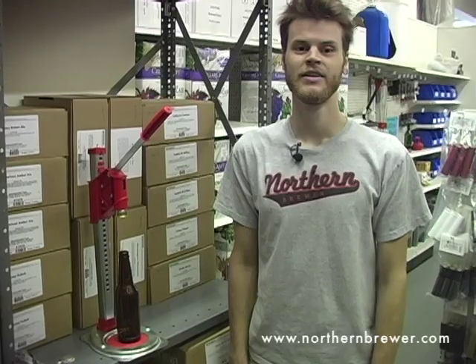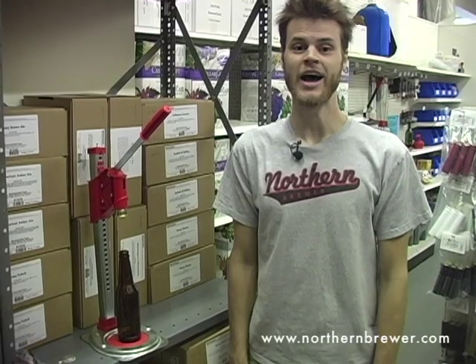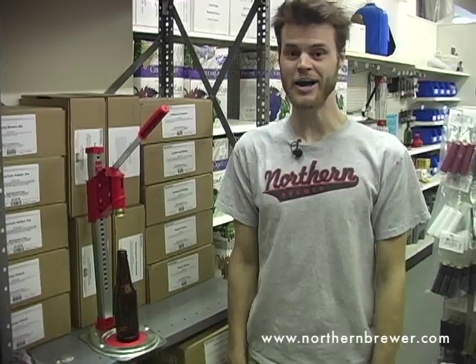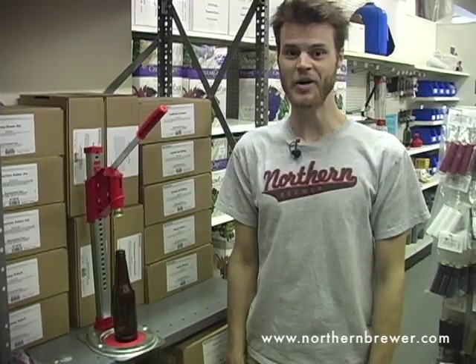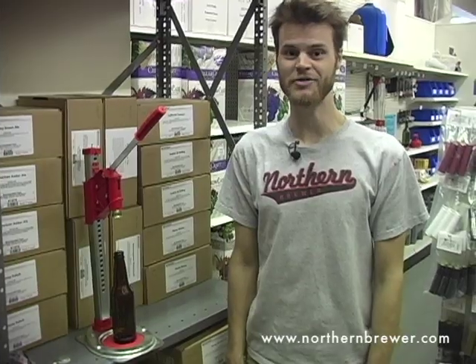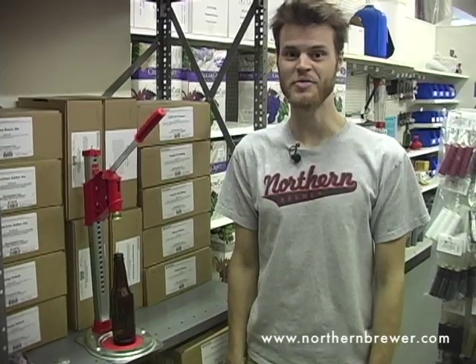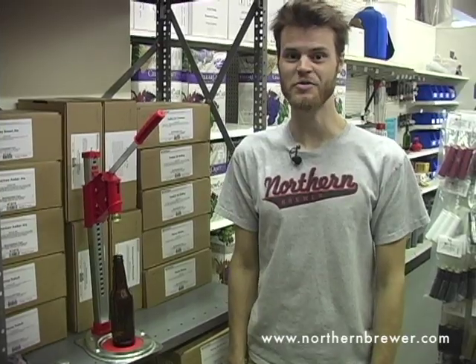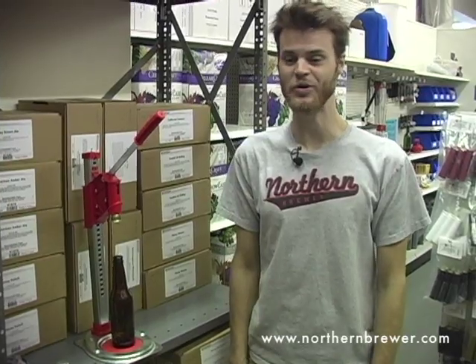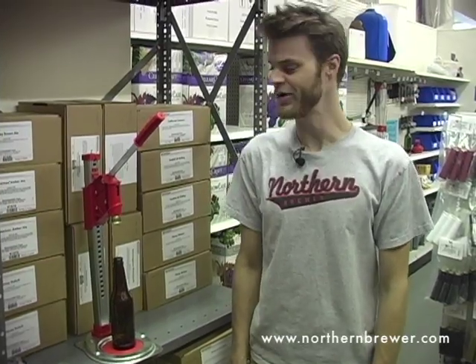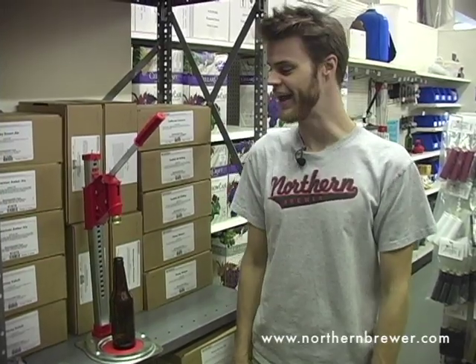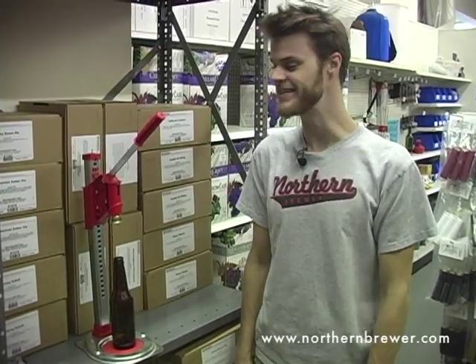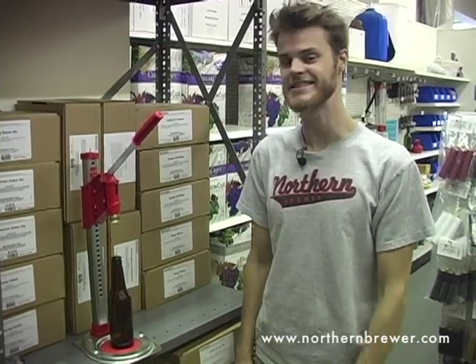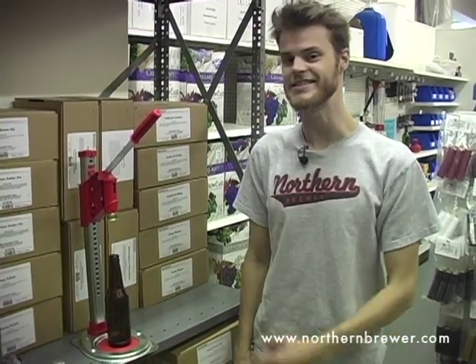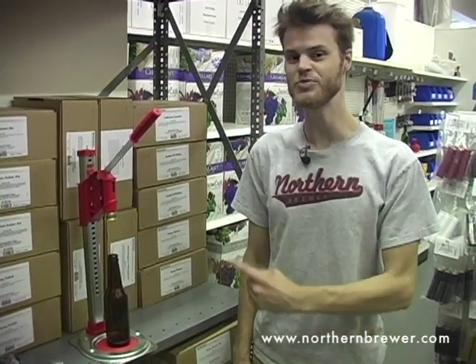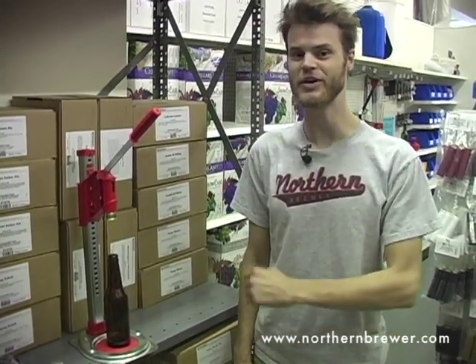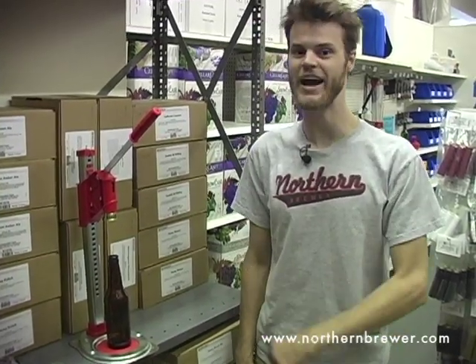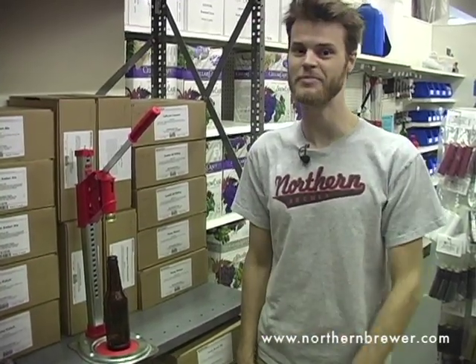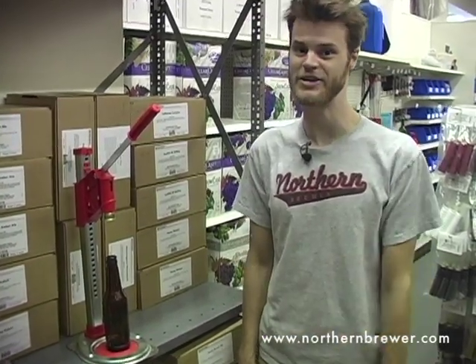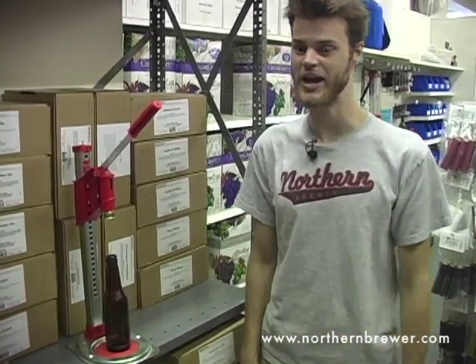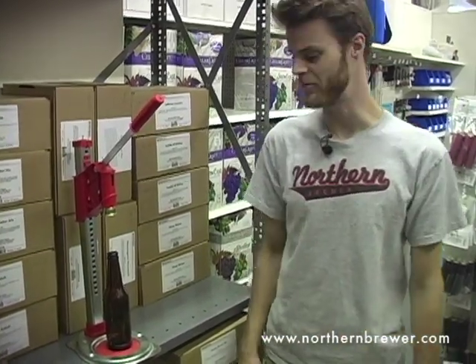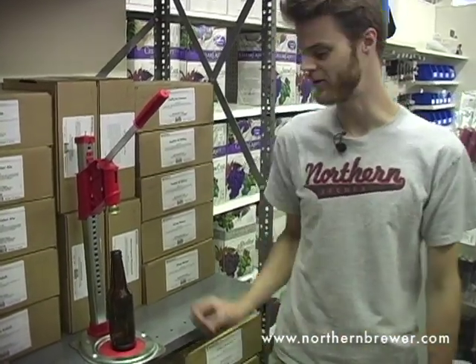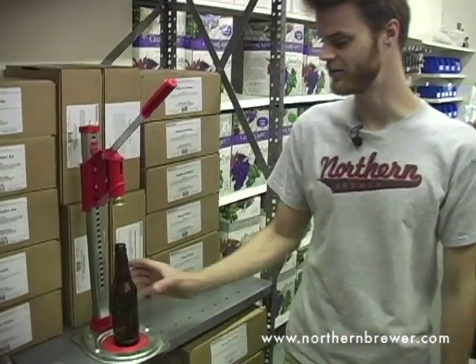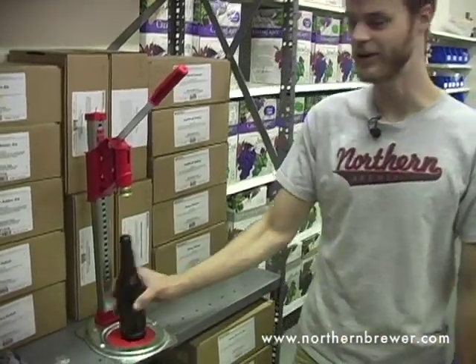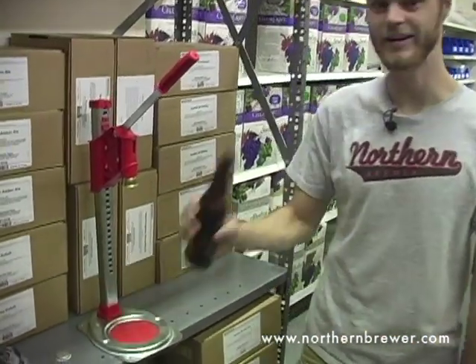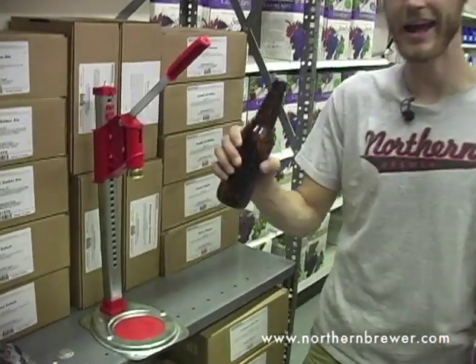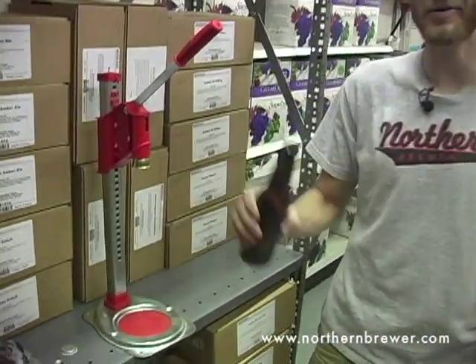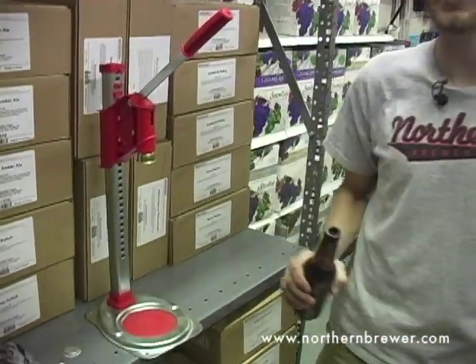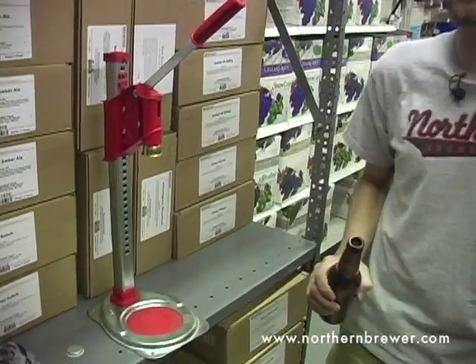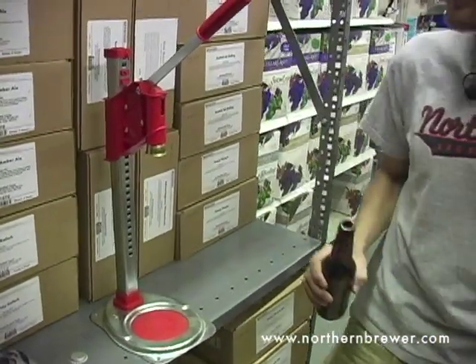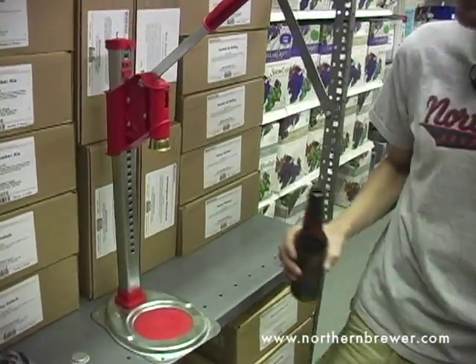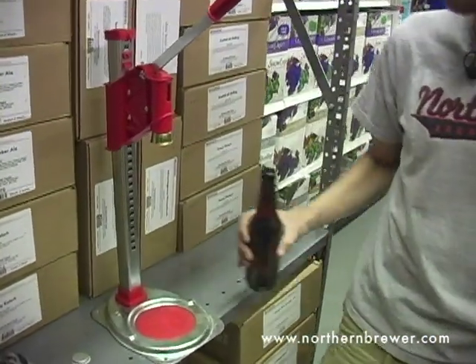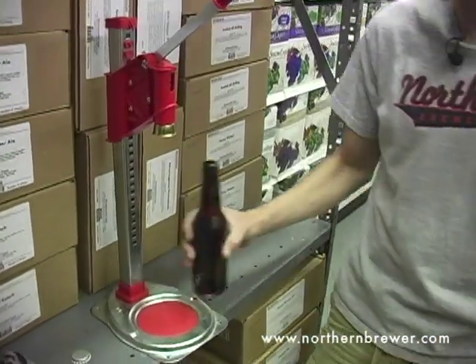Hi, I'm Ryan from Northern Brewer and this is the Super Agata Bench Capper. We're going to cap ourselves some bottles here.